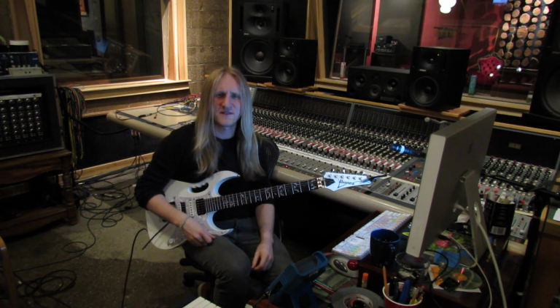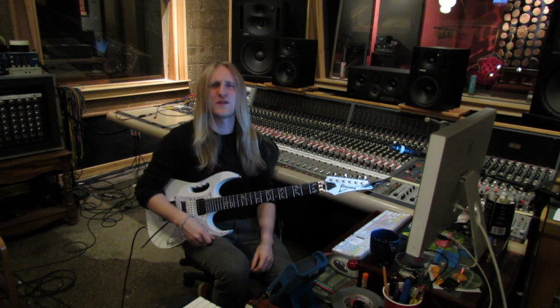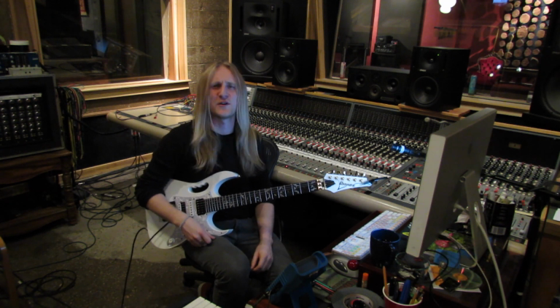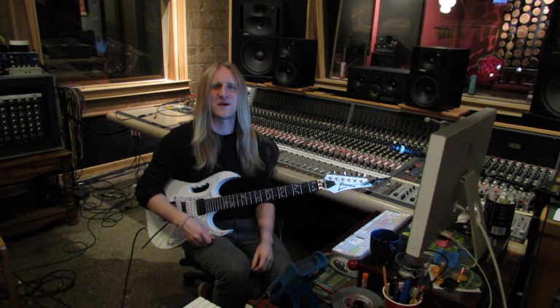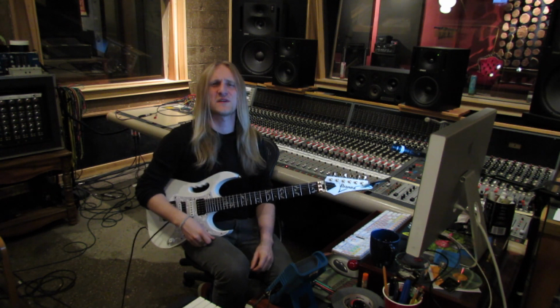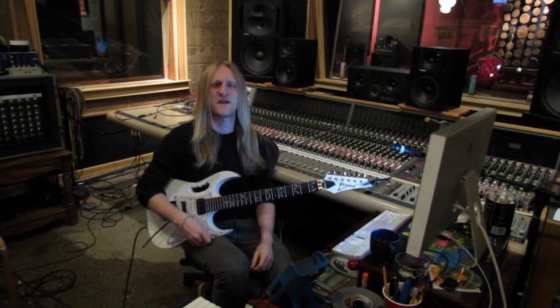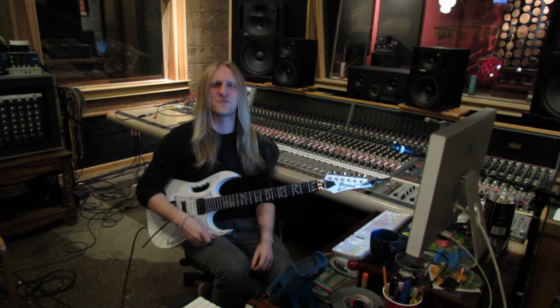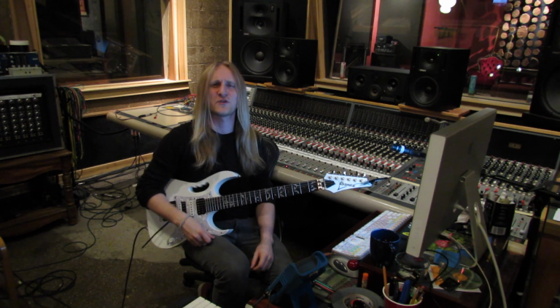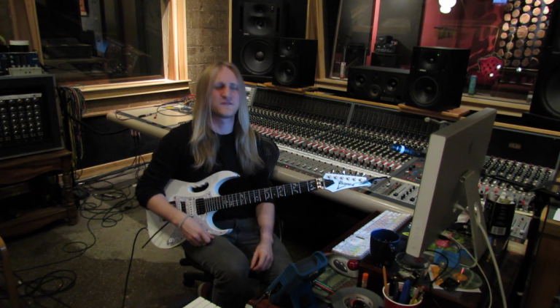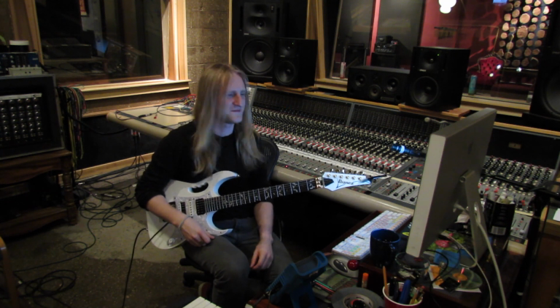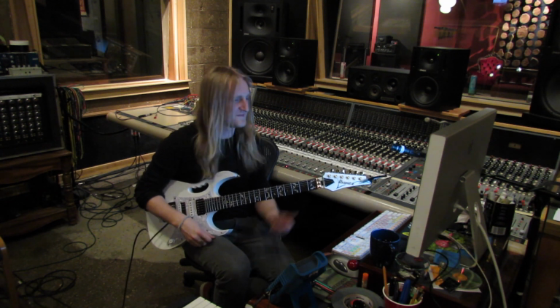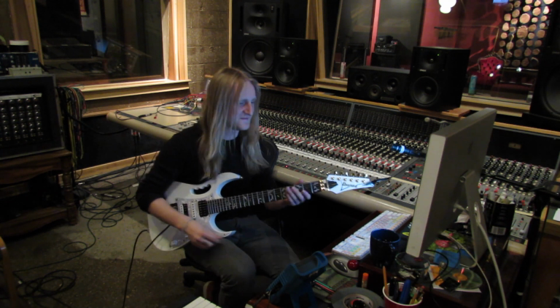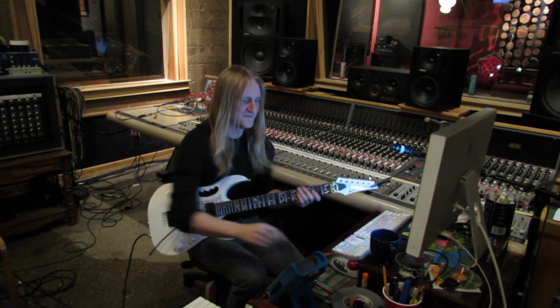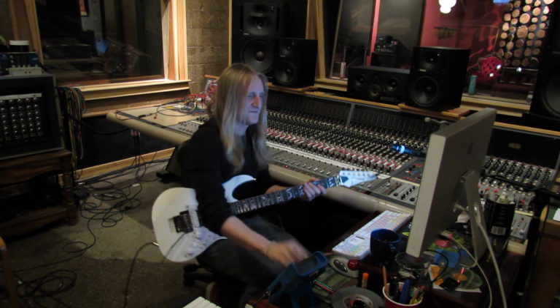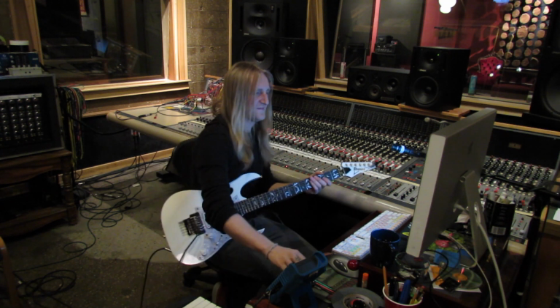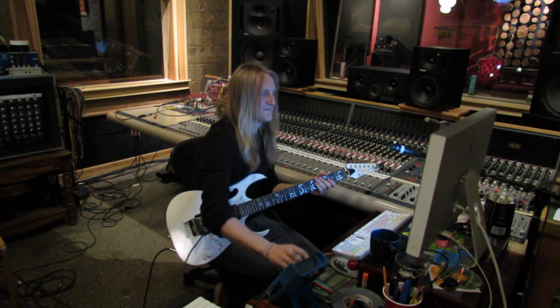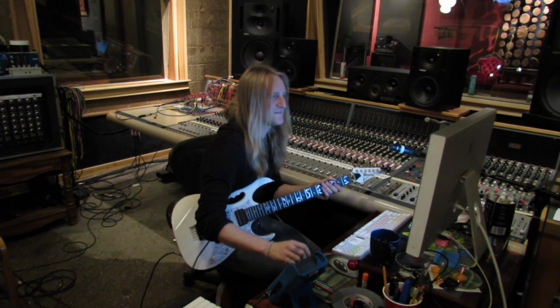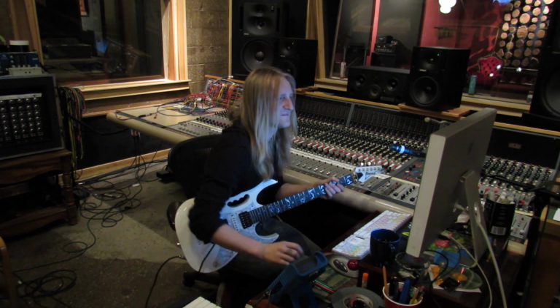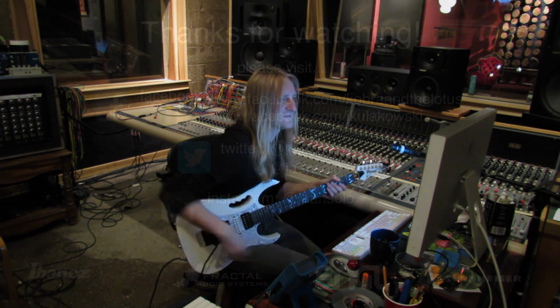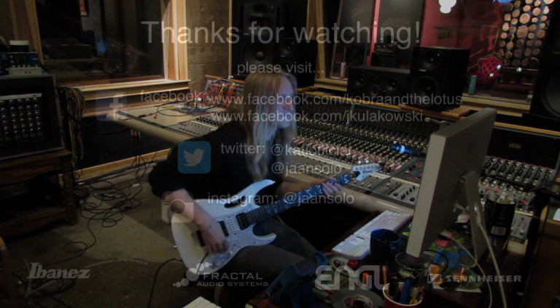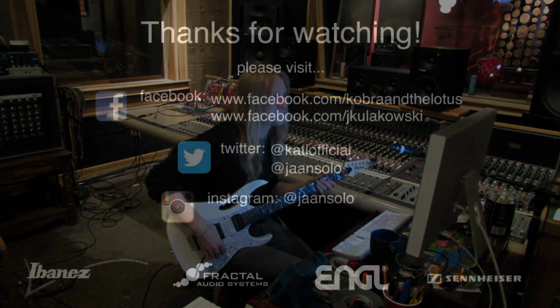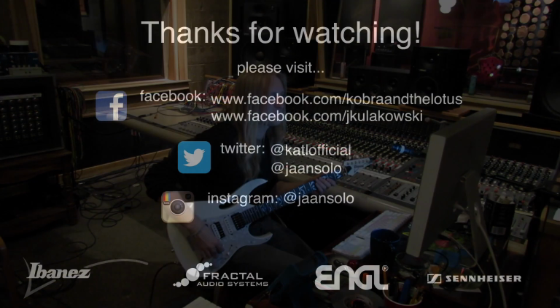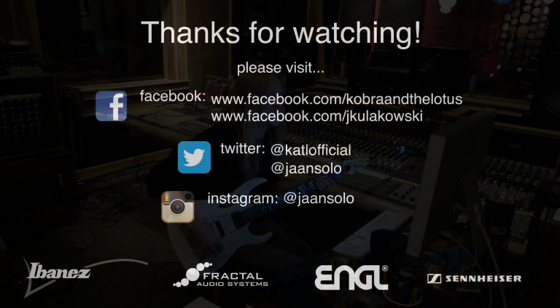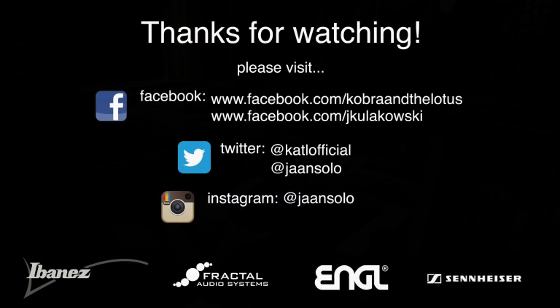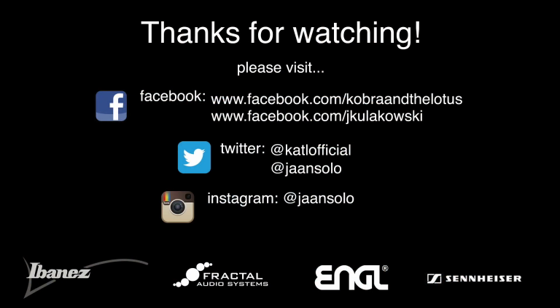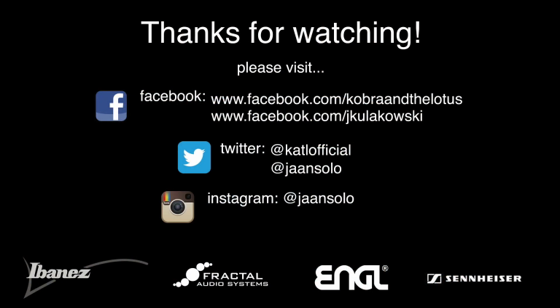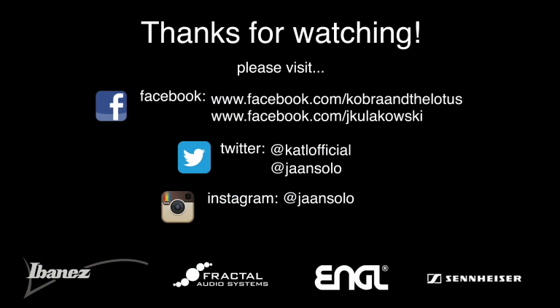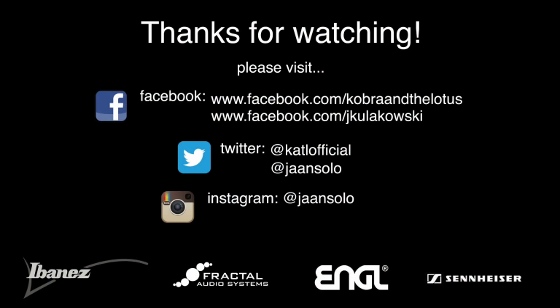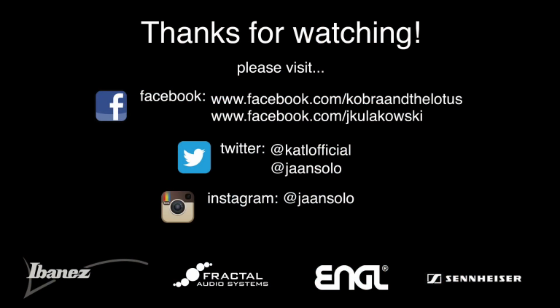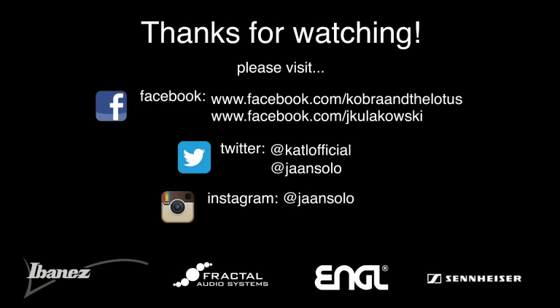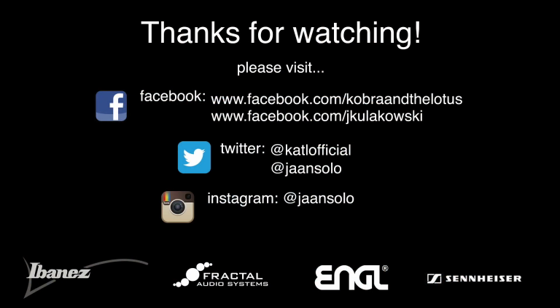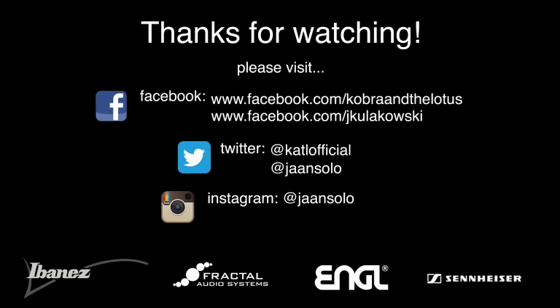See you later. I'm getting back to work.